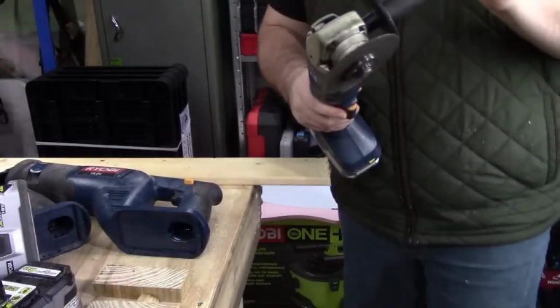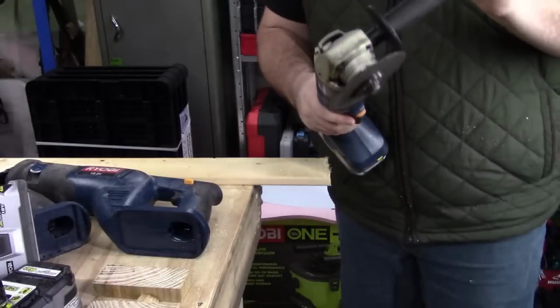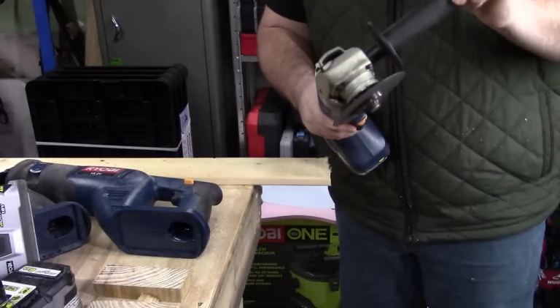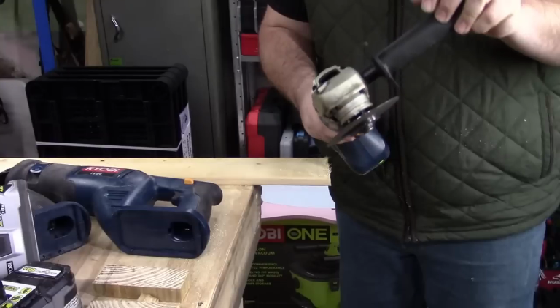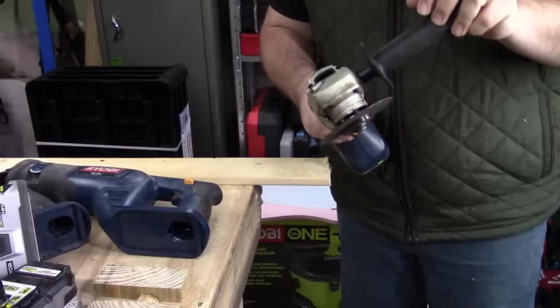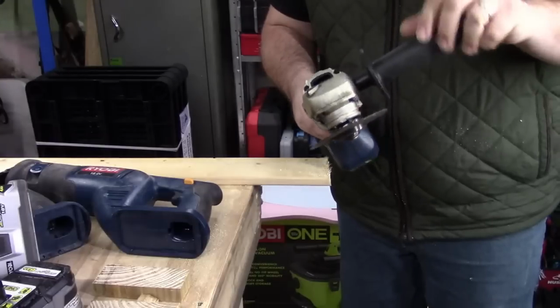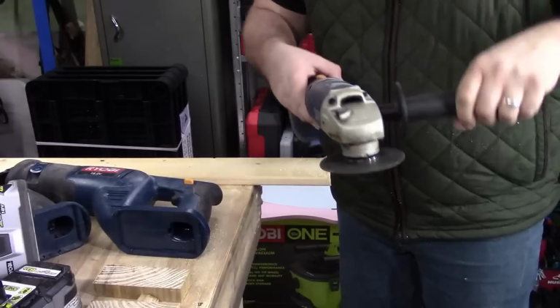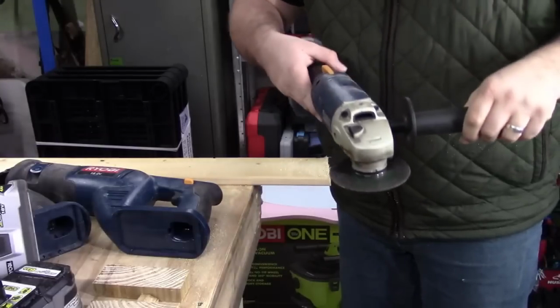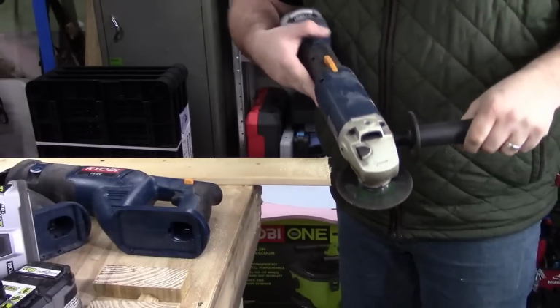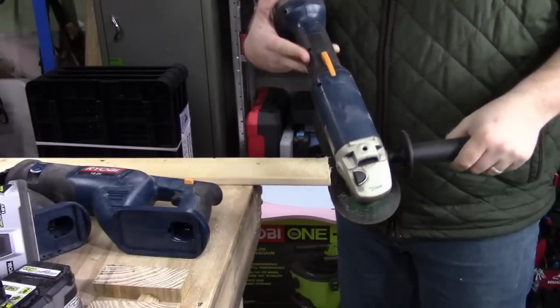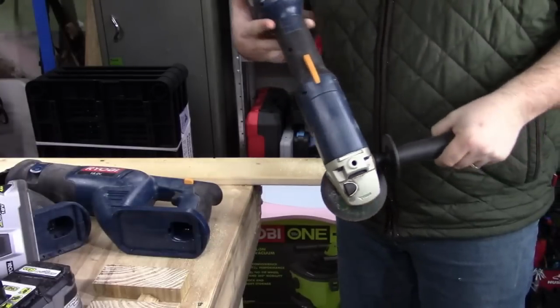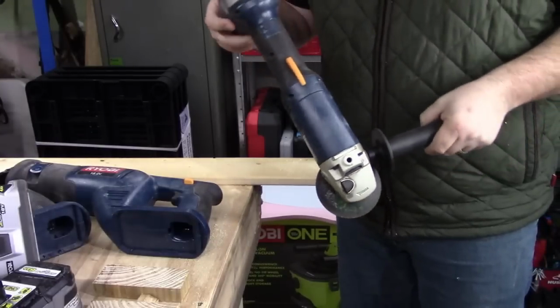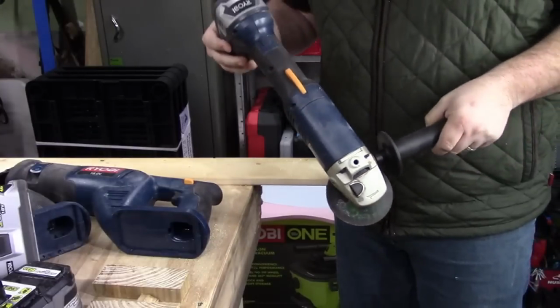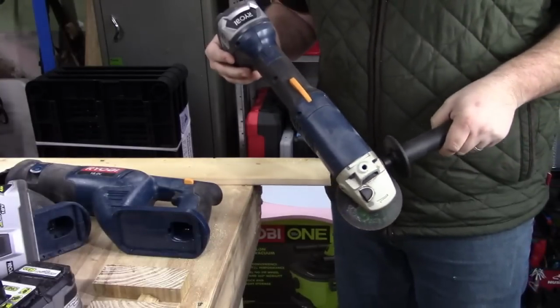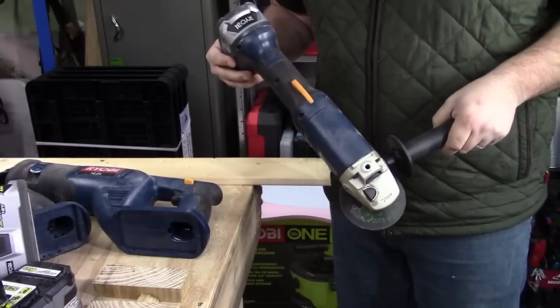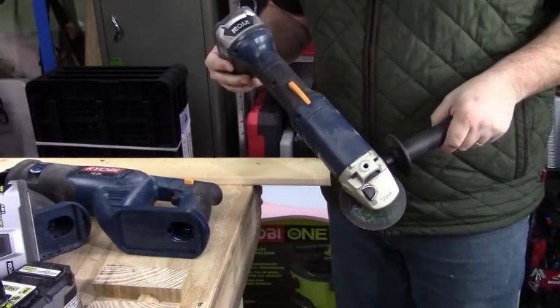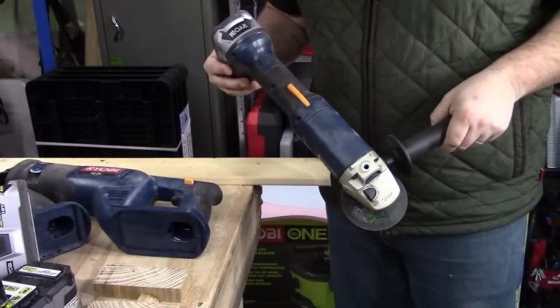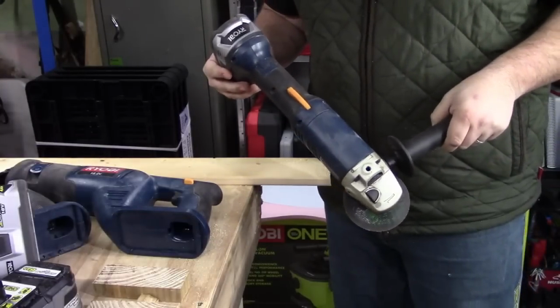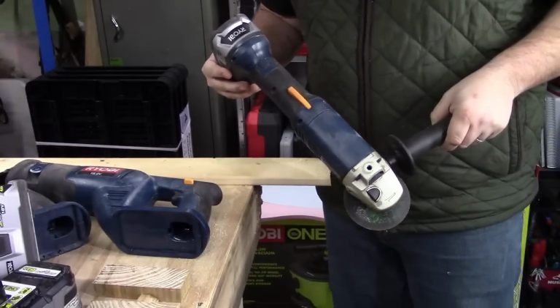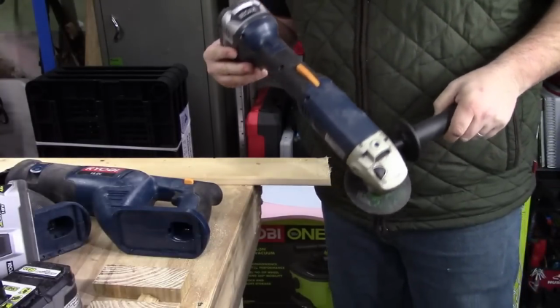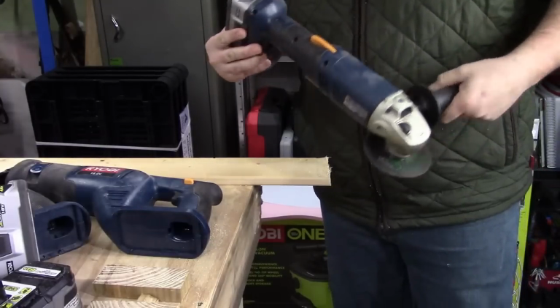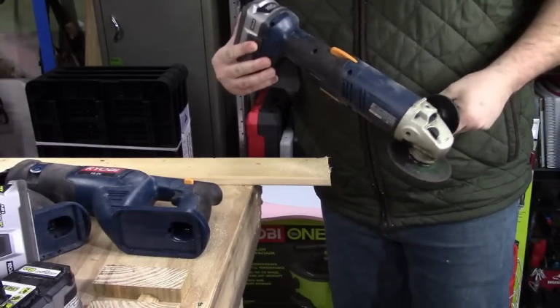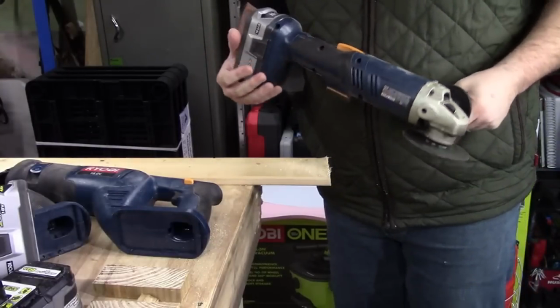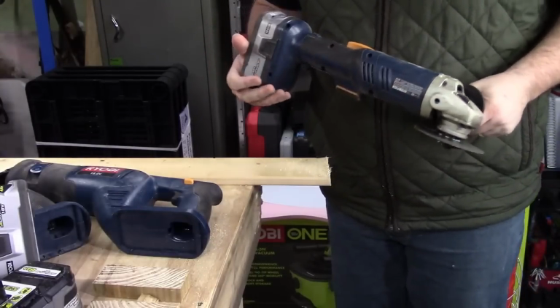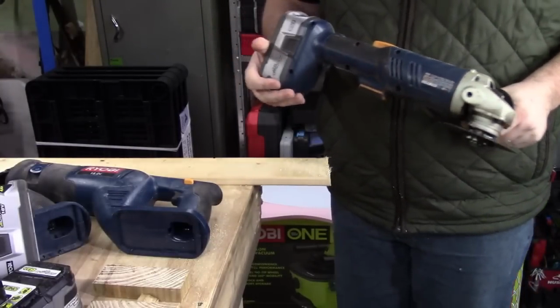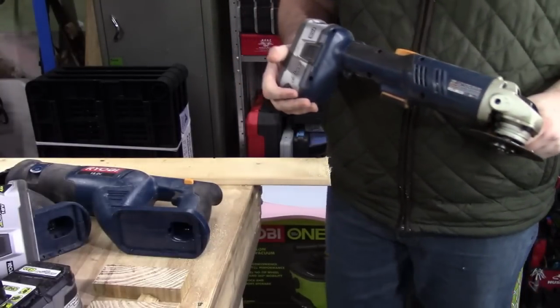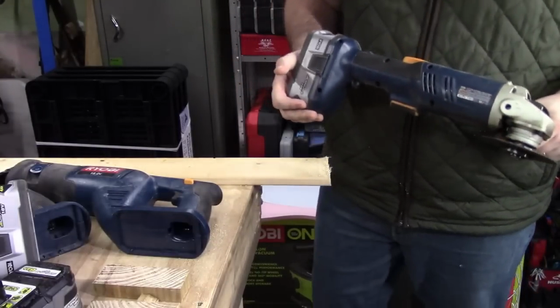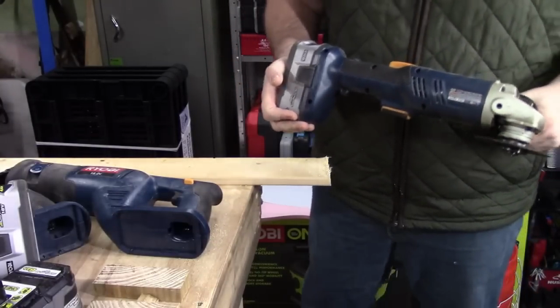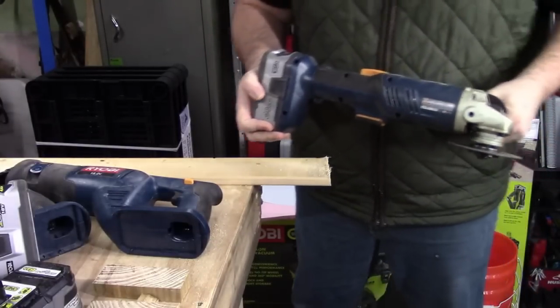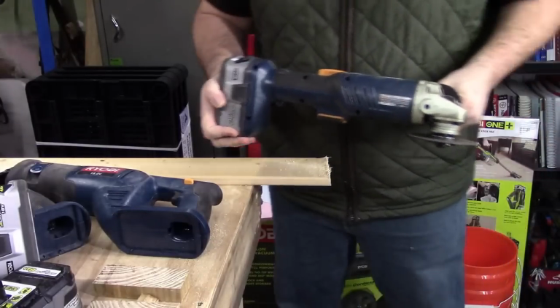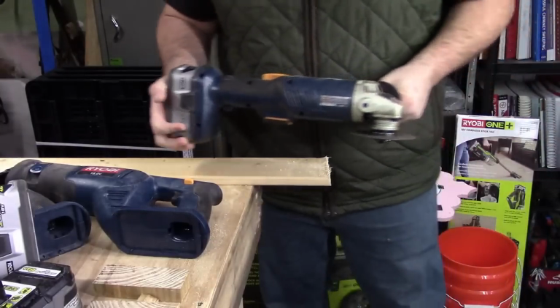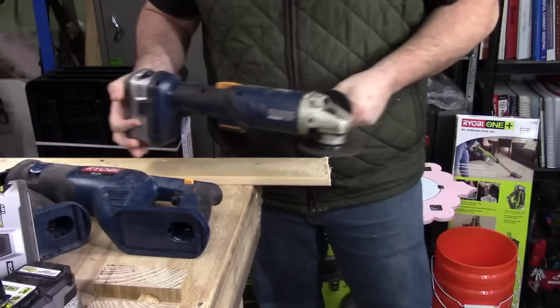Let's go ahead and use our grinder and cut a piece of metal.